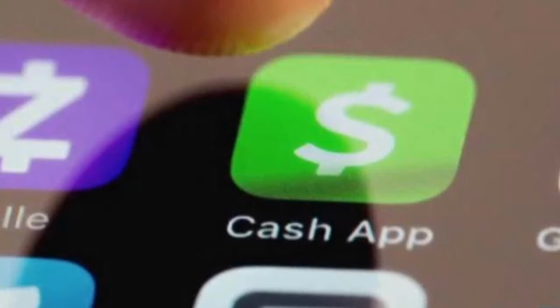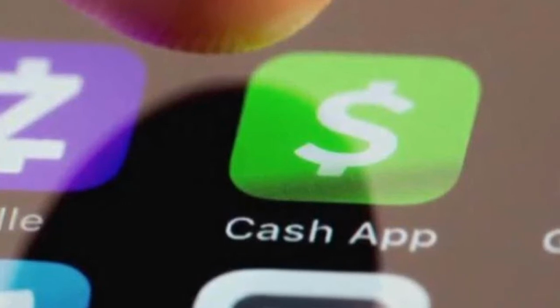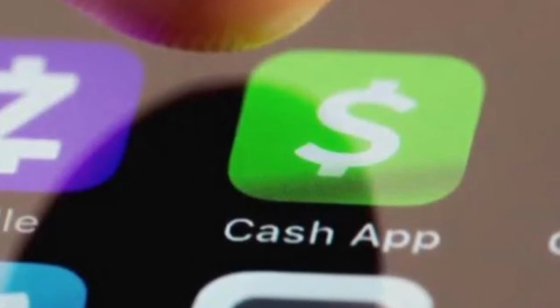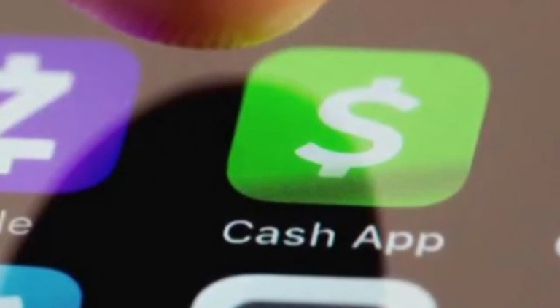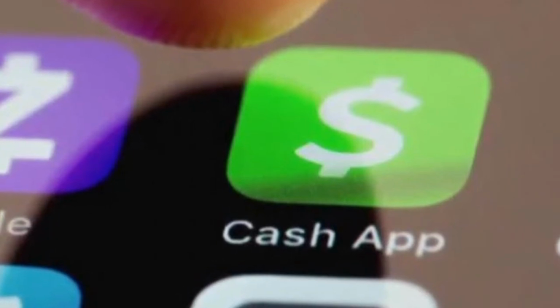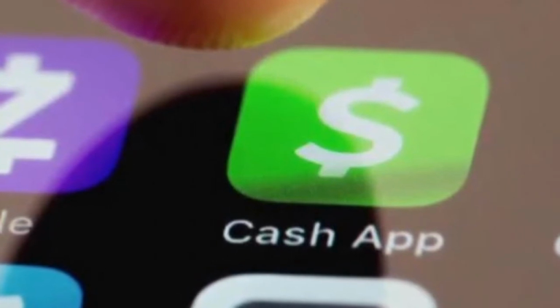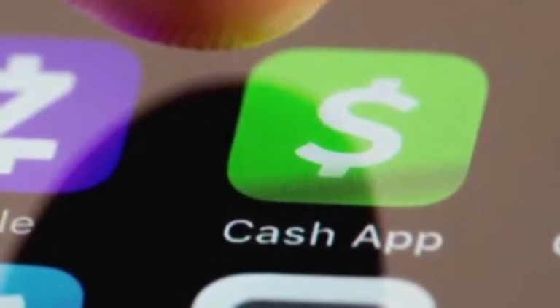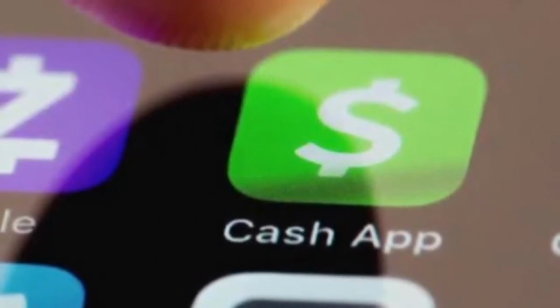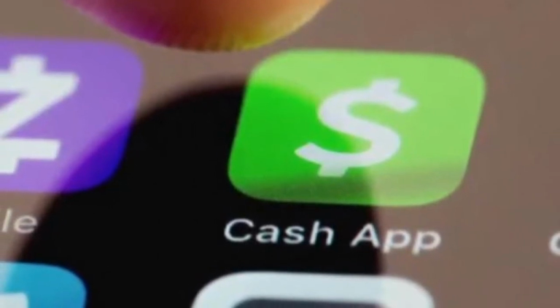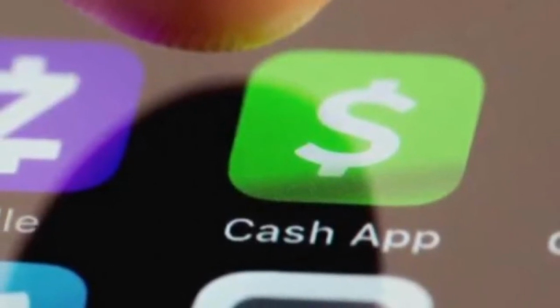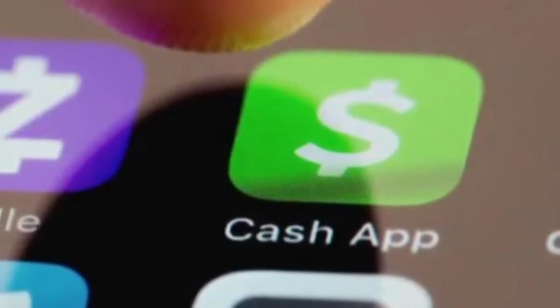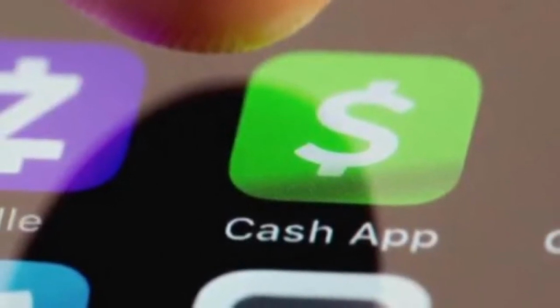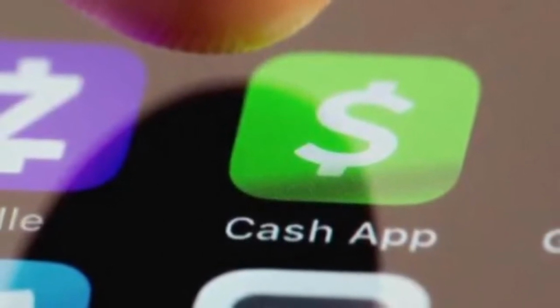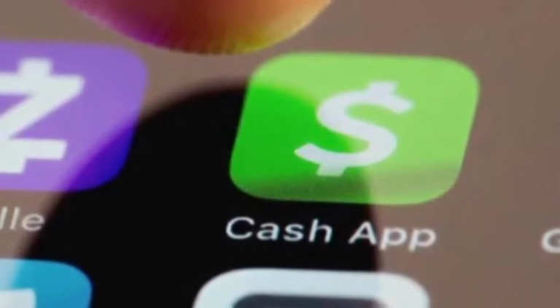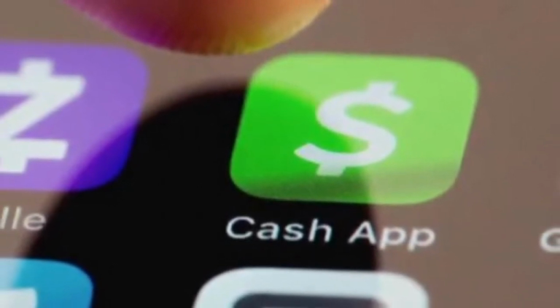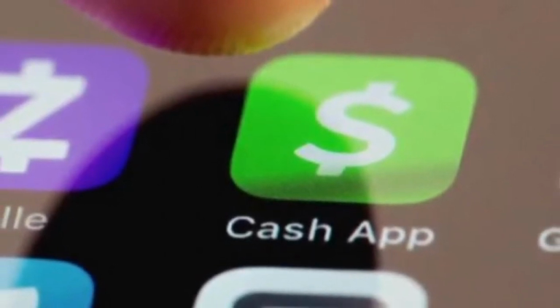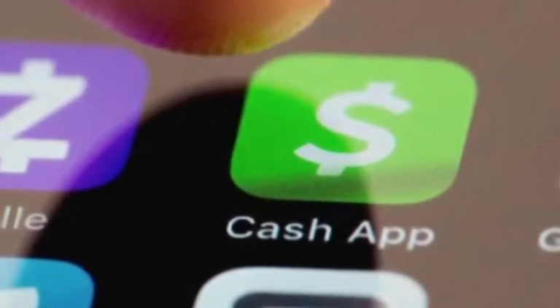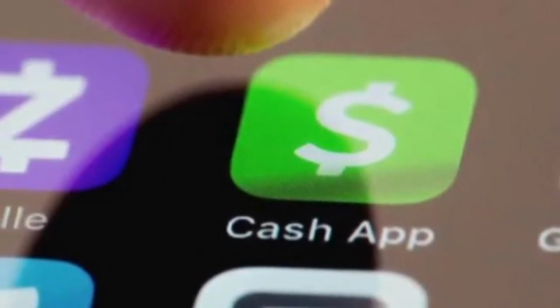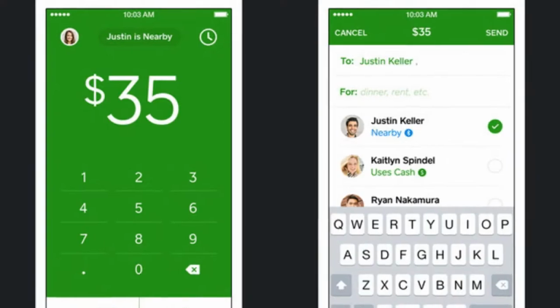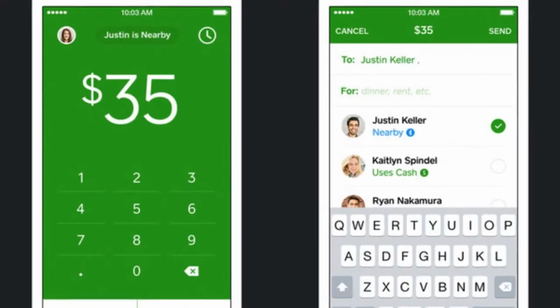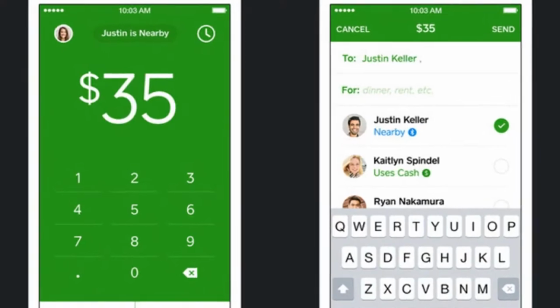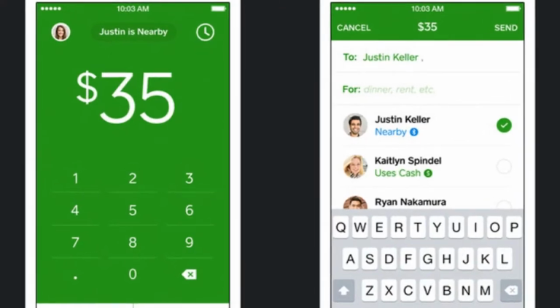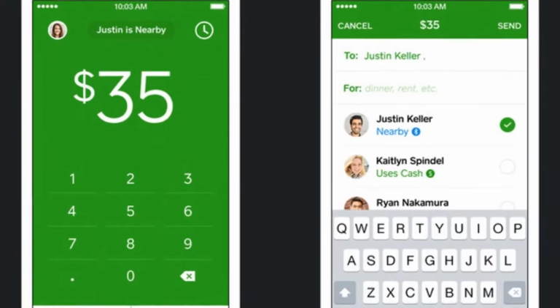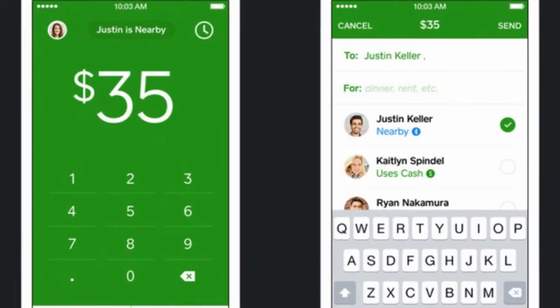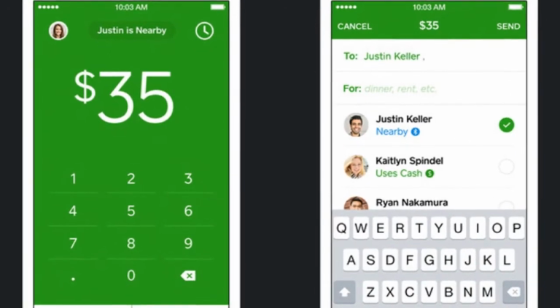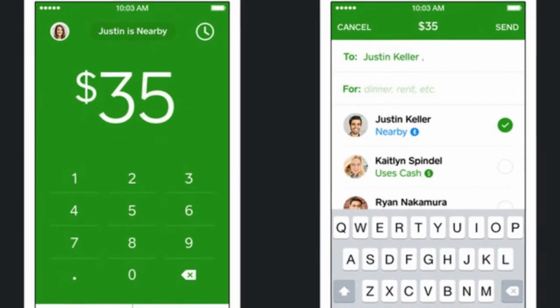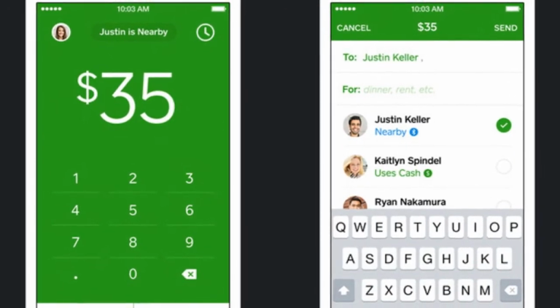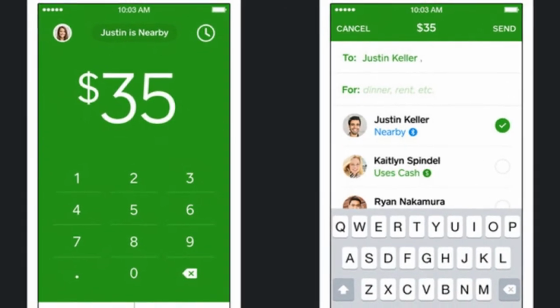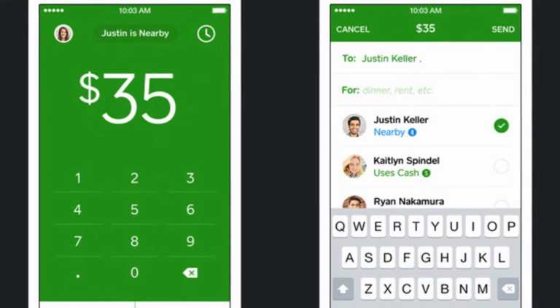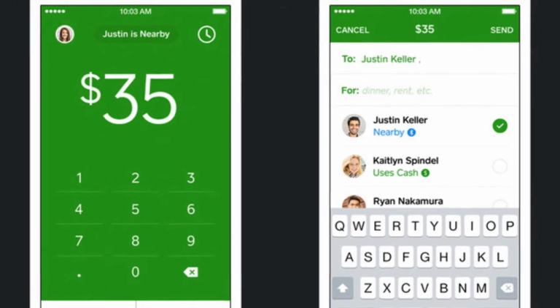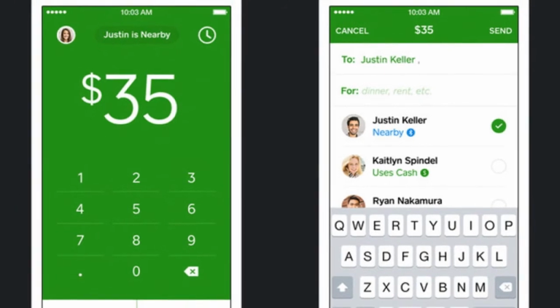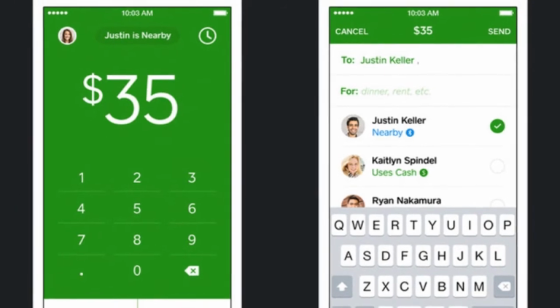Hey guys, welcome to my channel. In this video we're gonna talk about pending RVS deposit on Cash App.